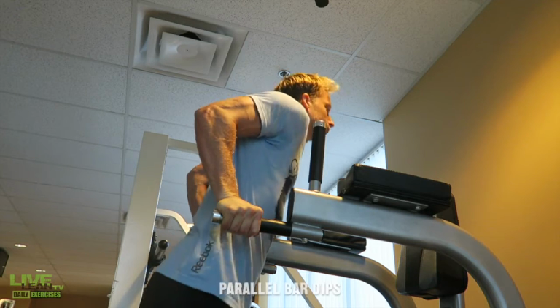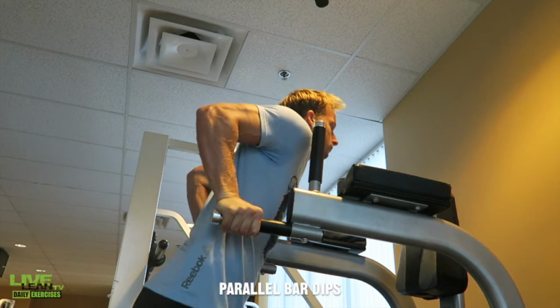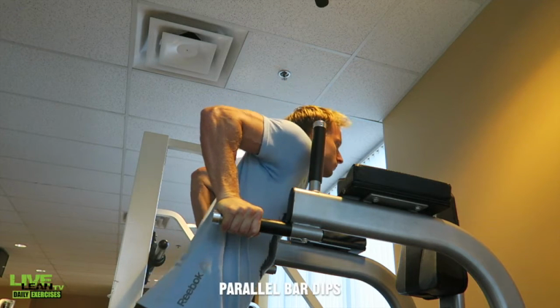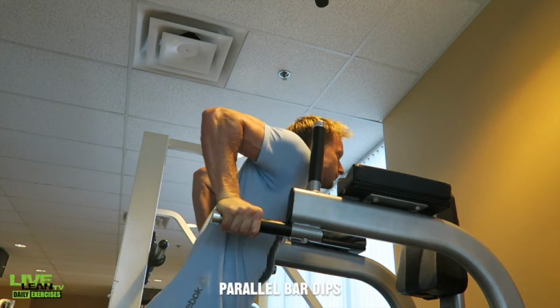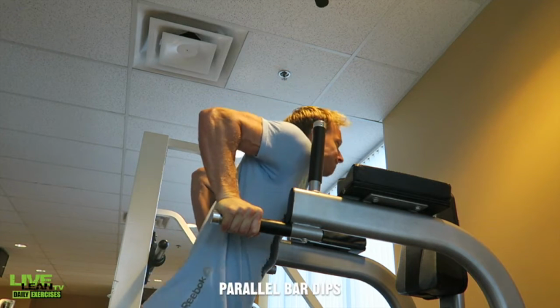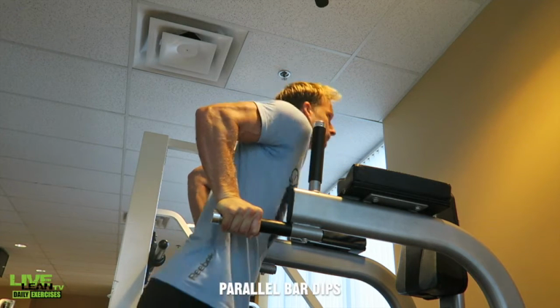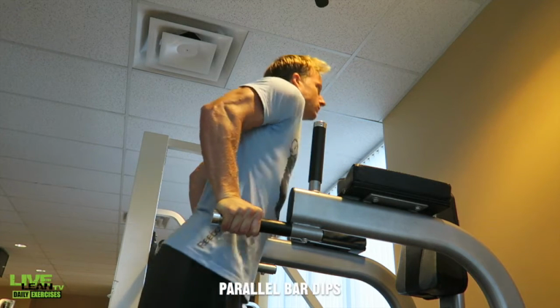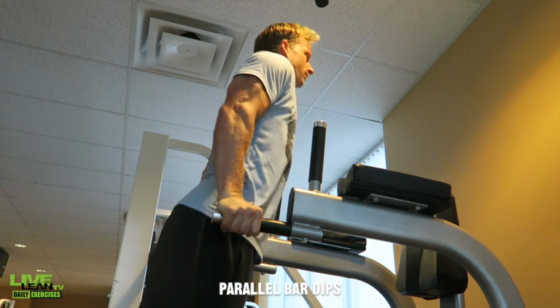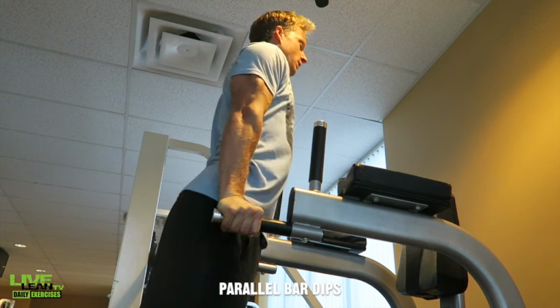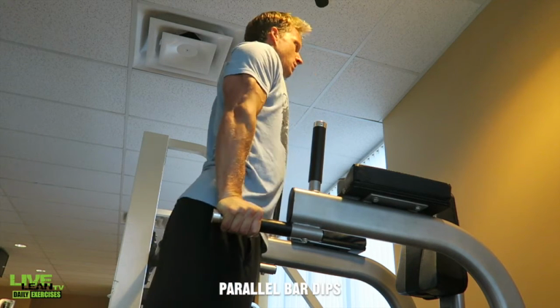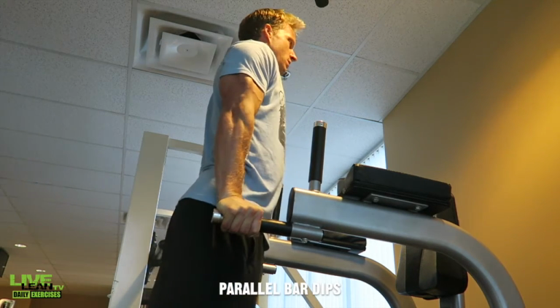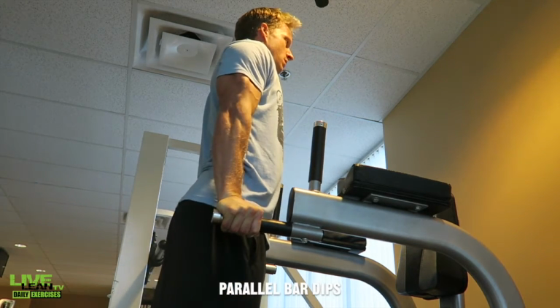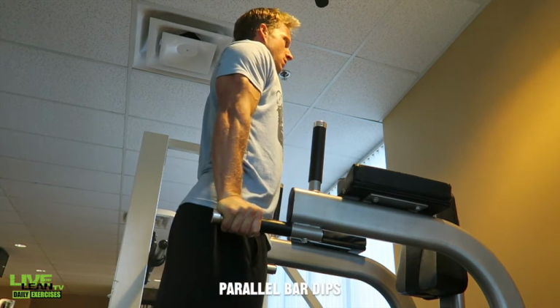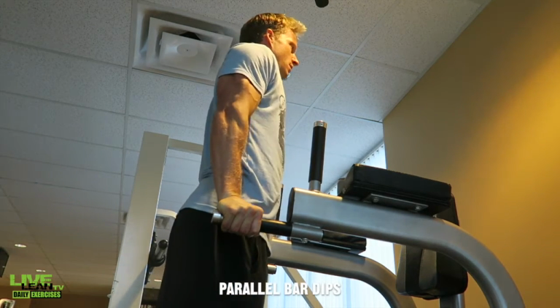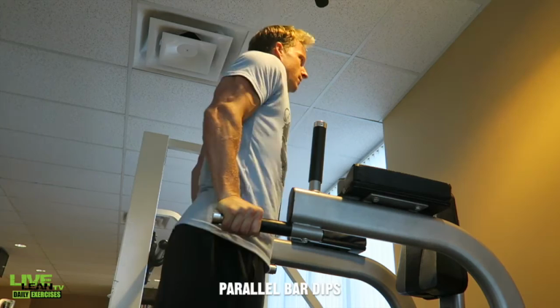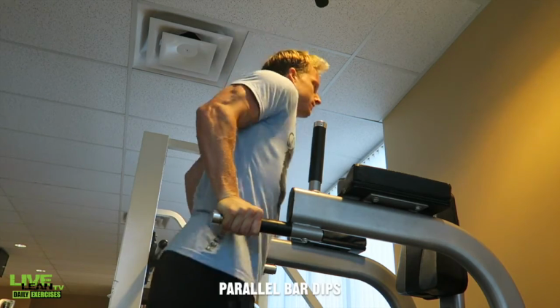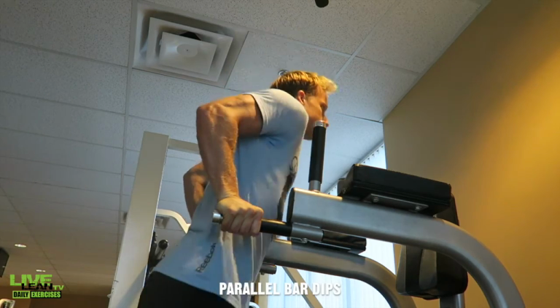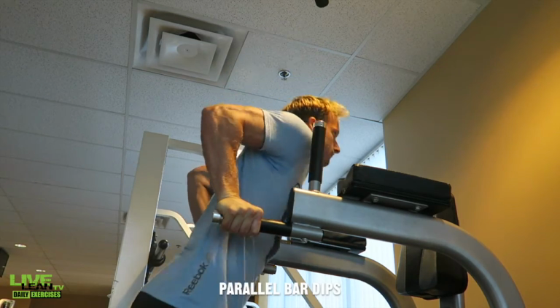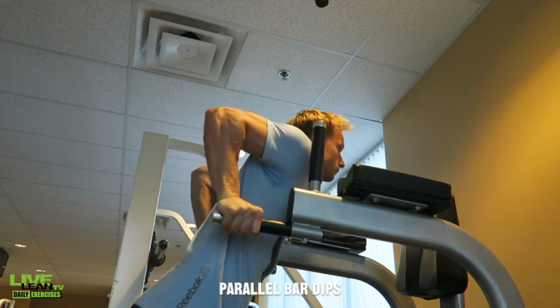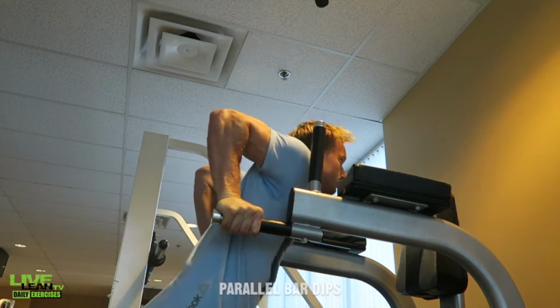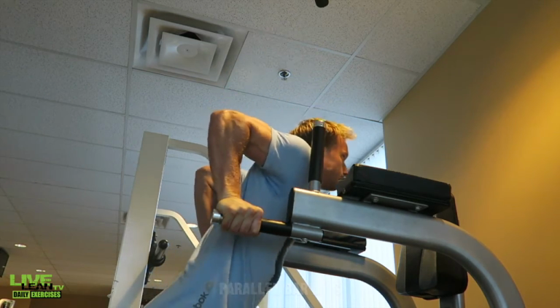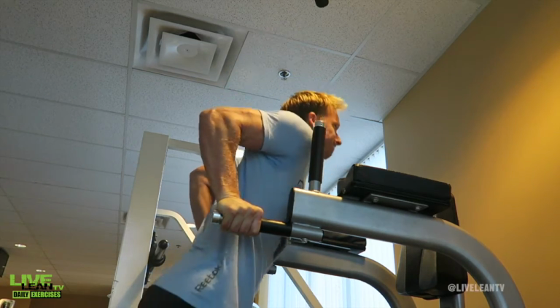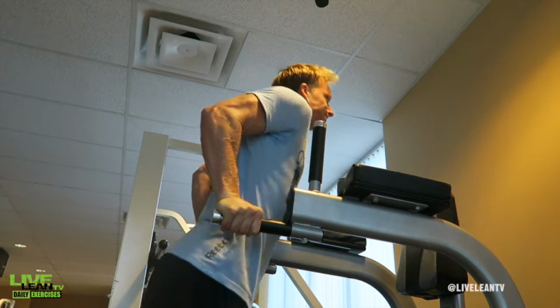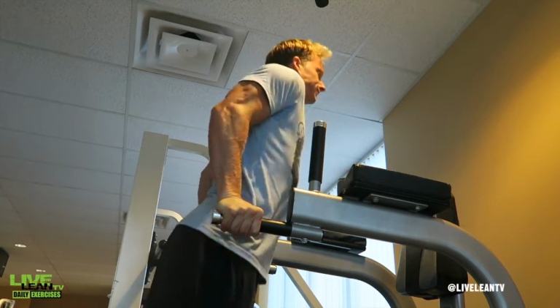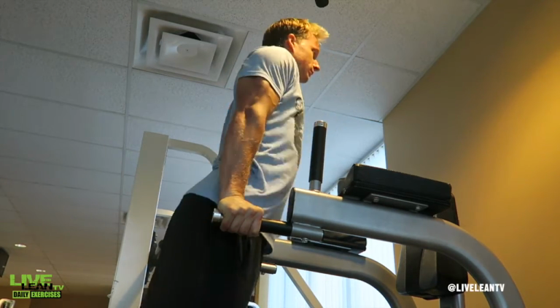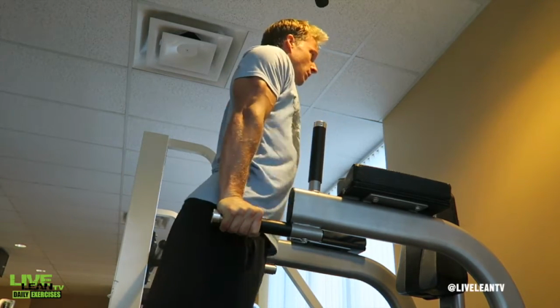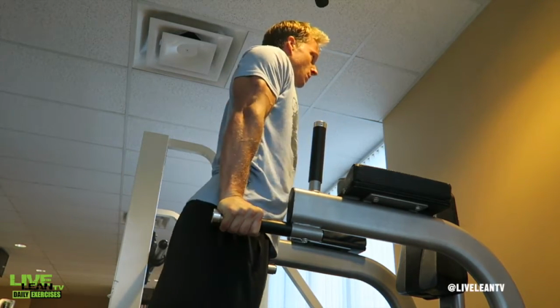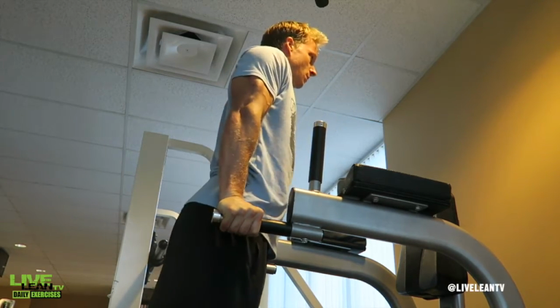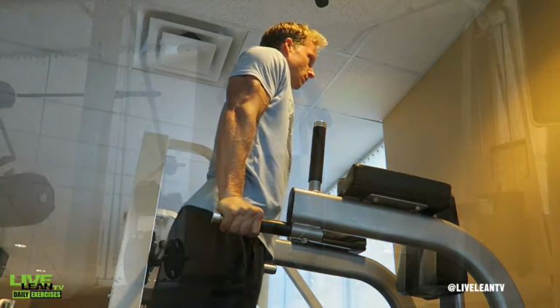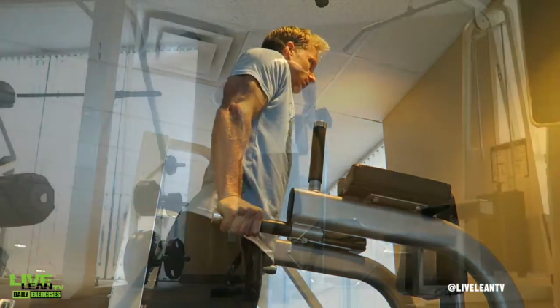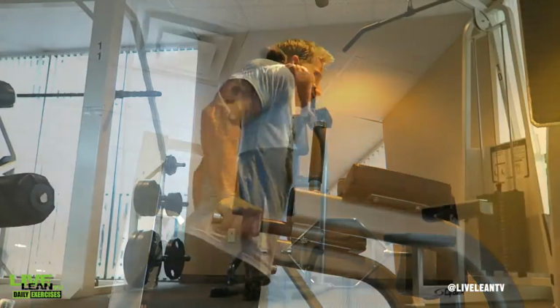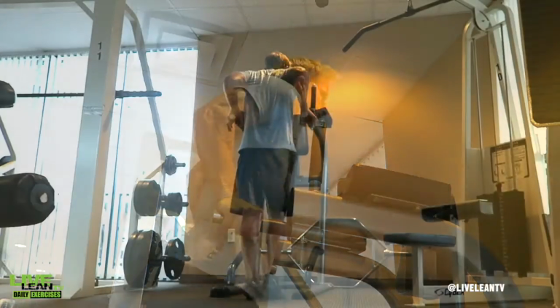Parallel bar dips are a great exercise that primarily targets the triceps, but also the chest and shoulders.